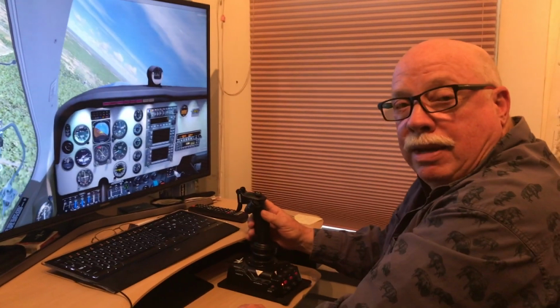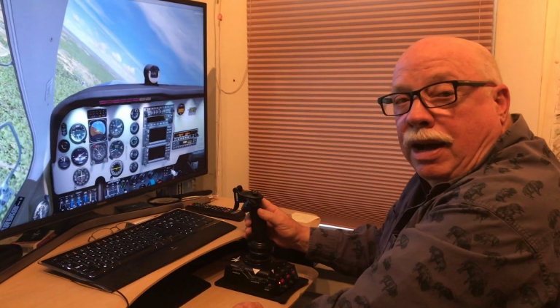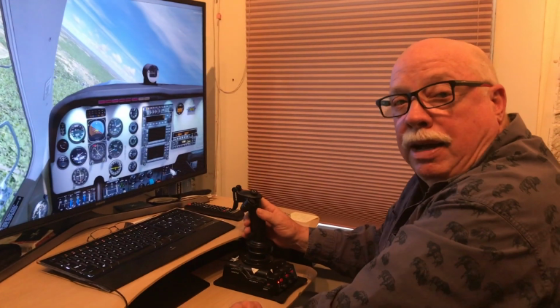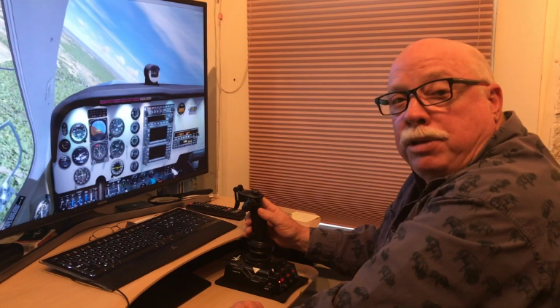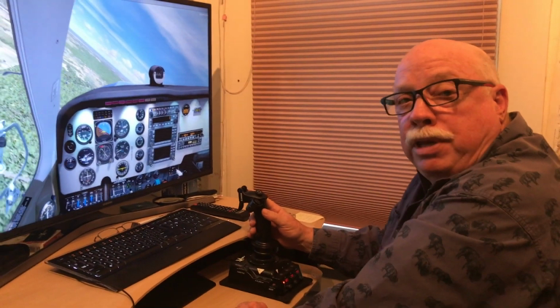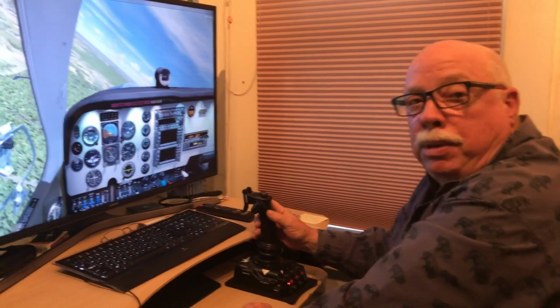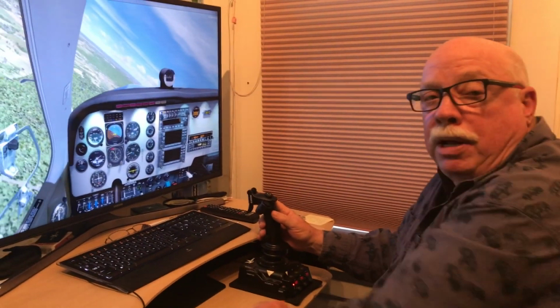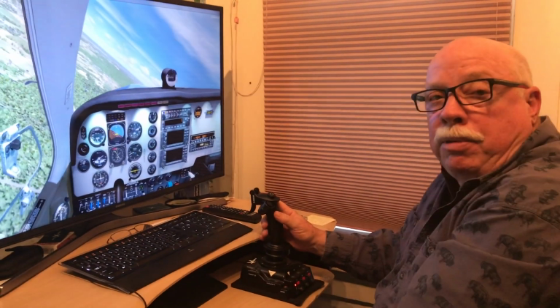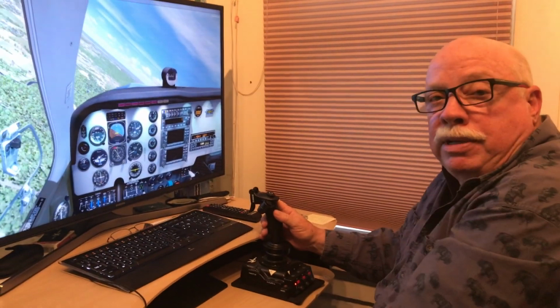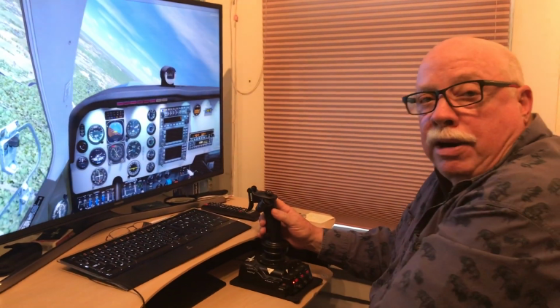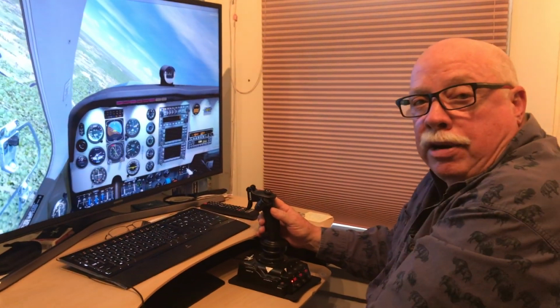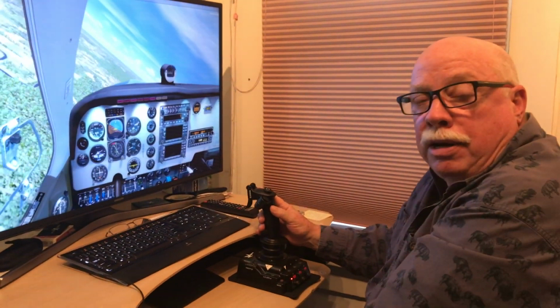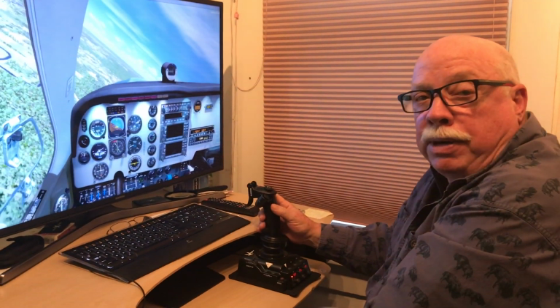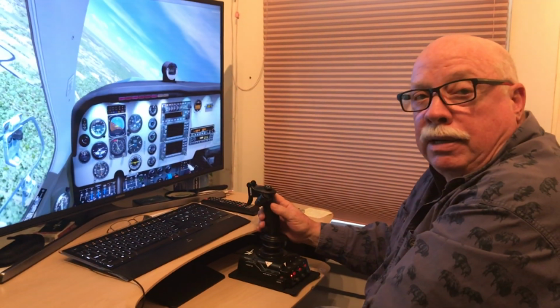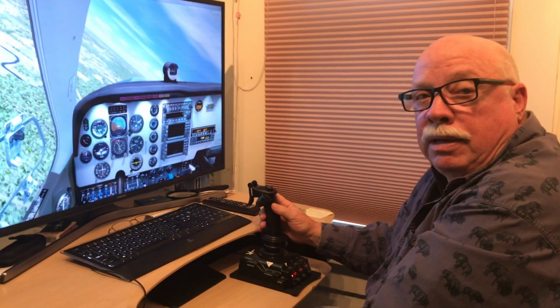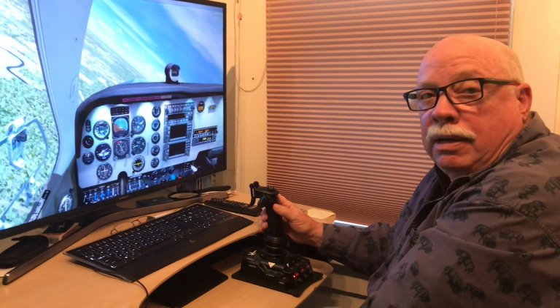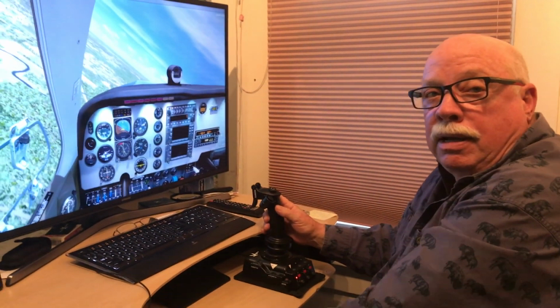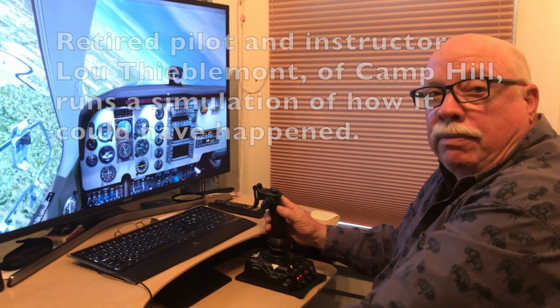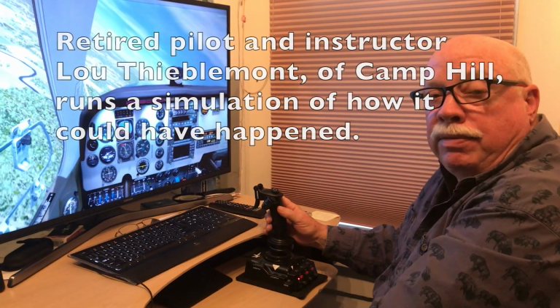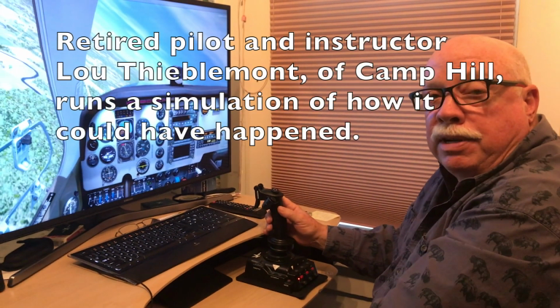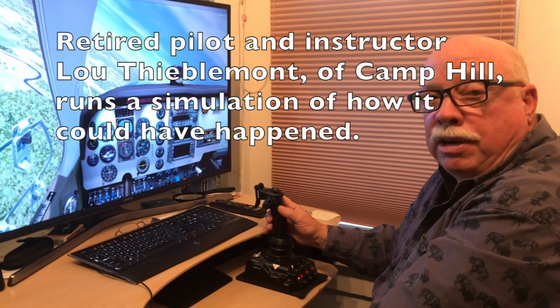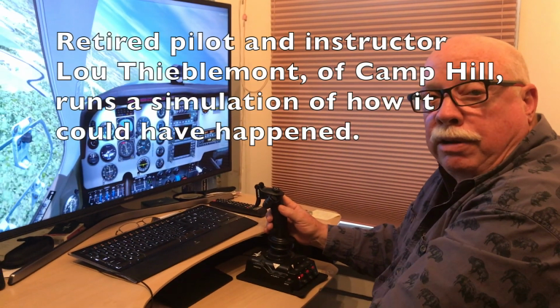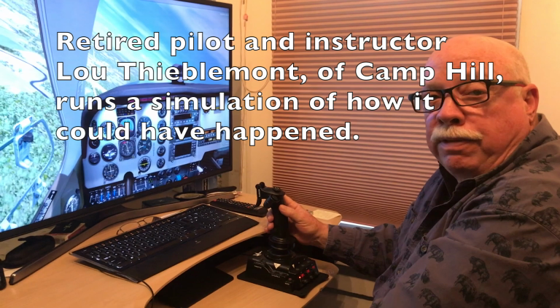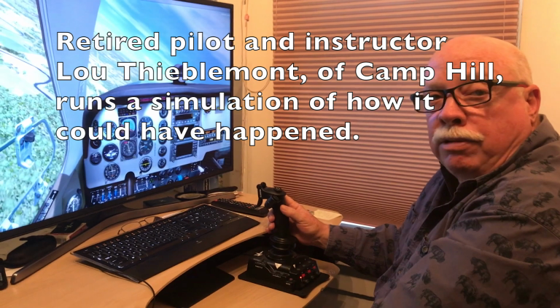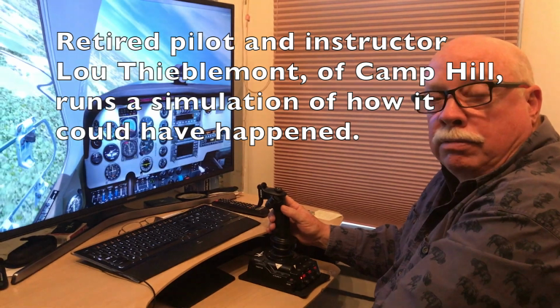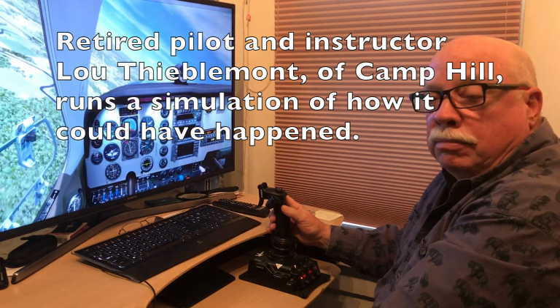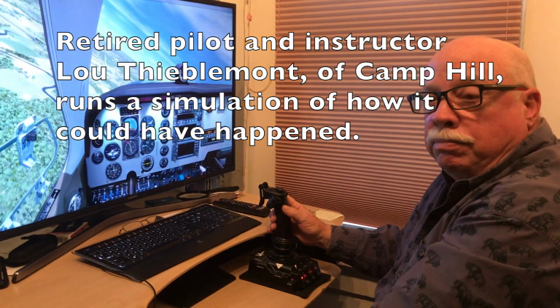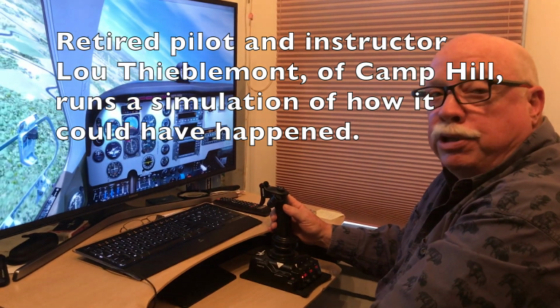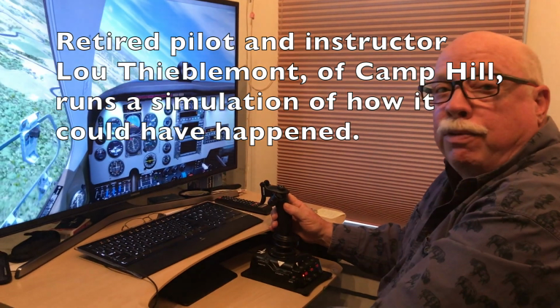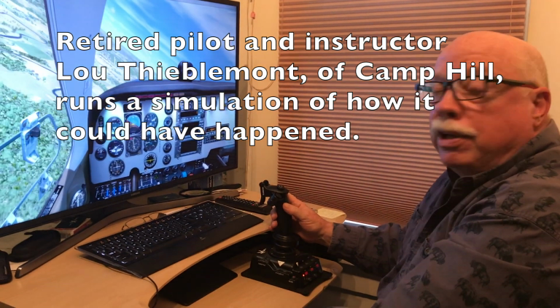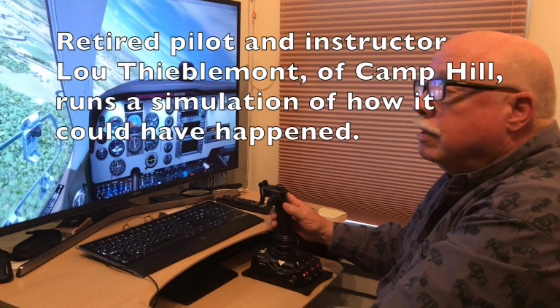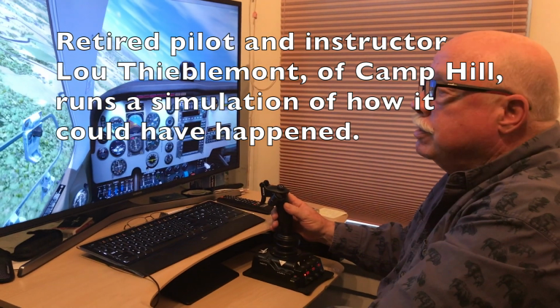Hi, I'm Lou Theobelmont. I'm a retired airline pilot, and I've lived in this area for pushing 40 years.